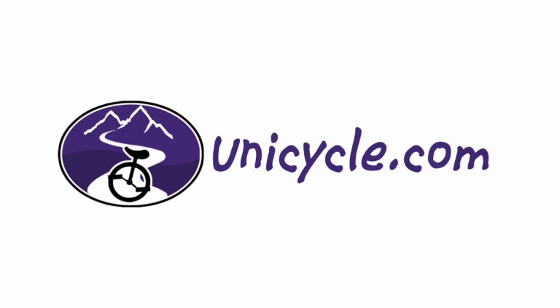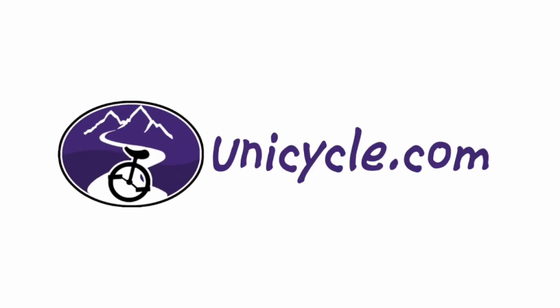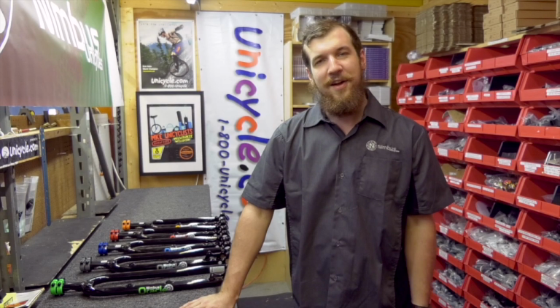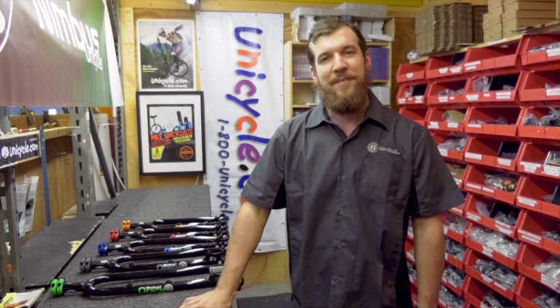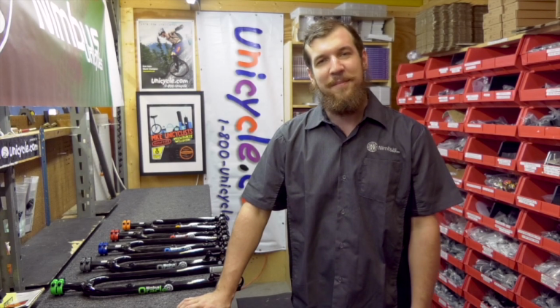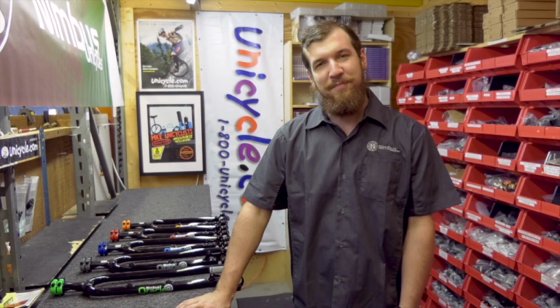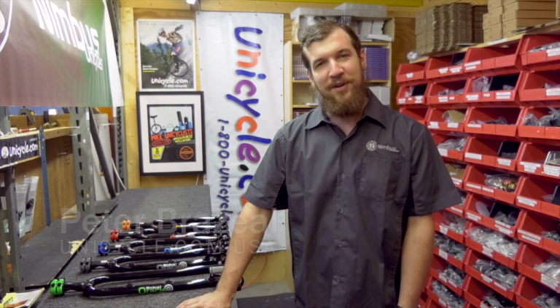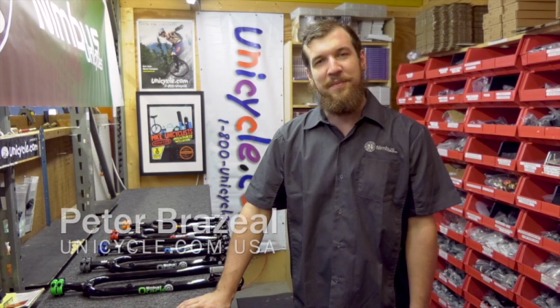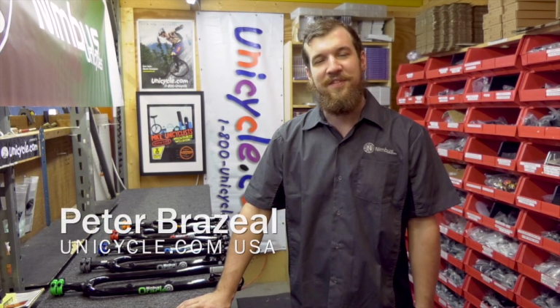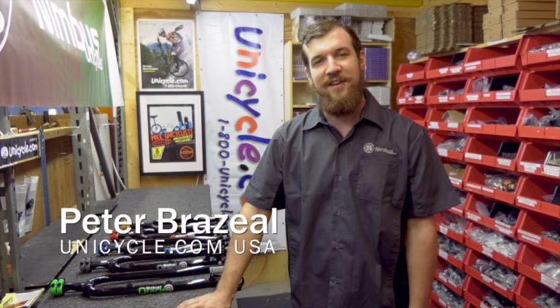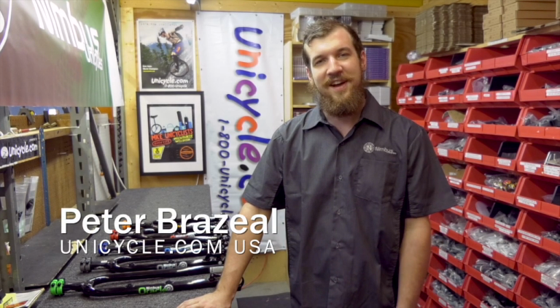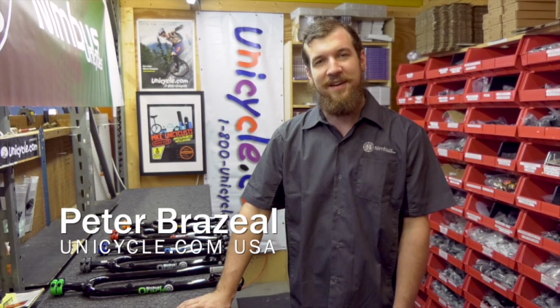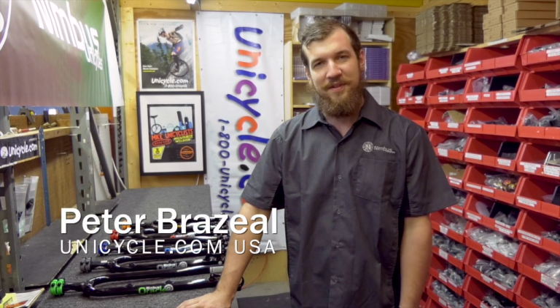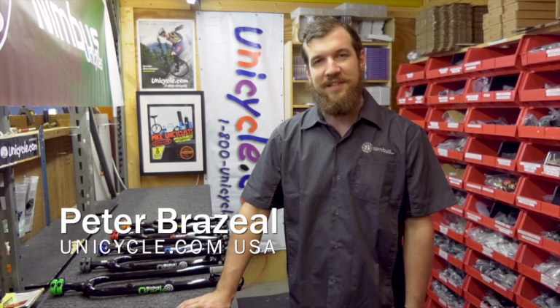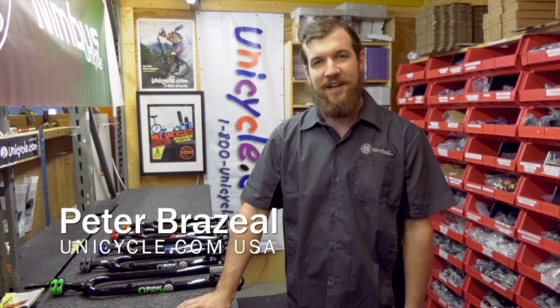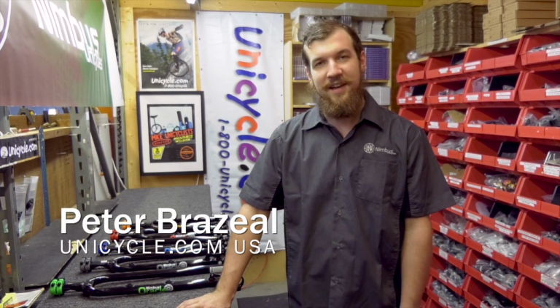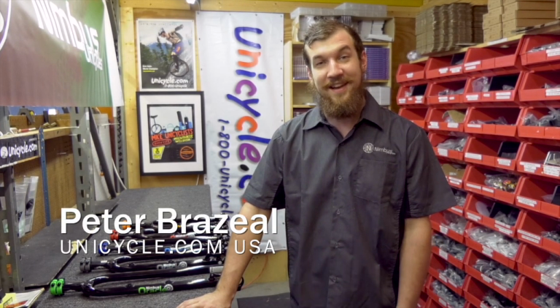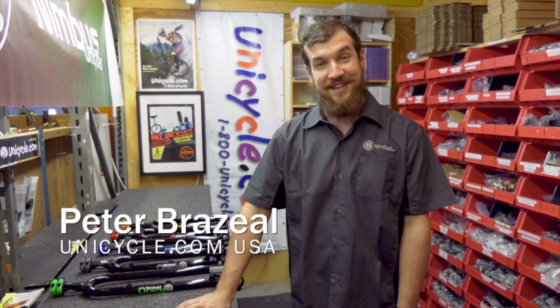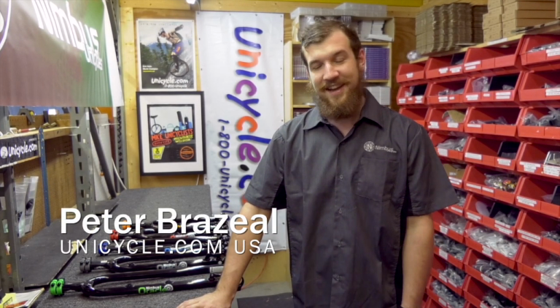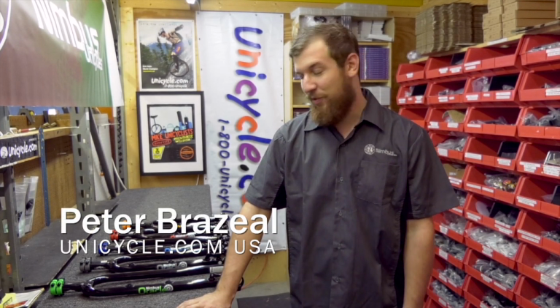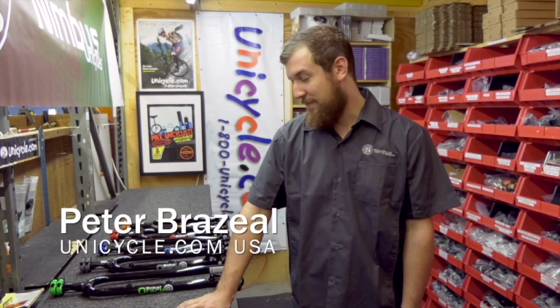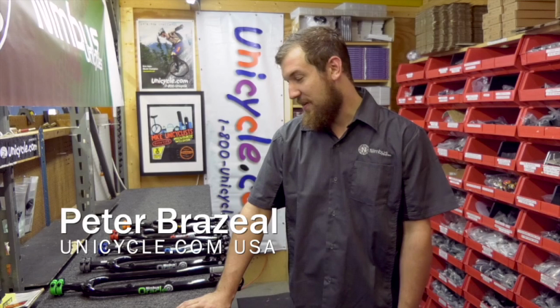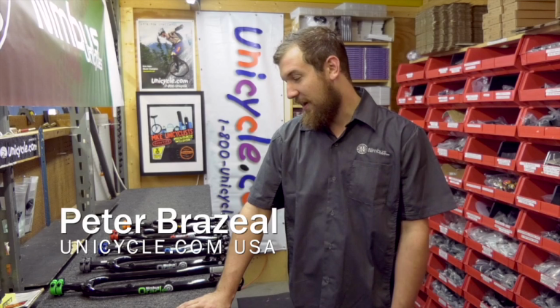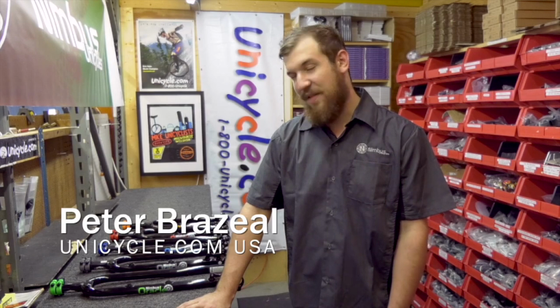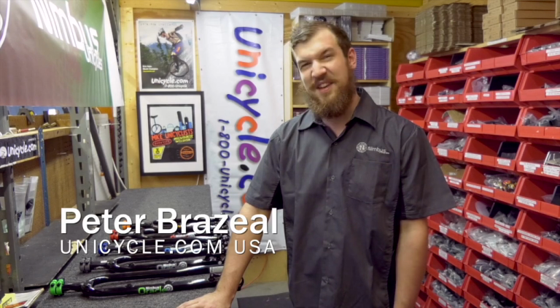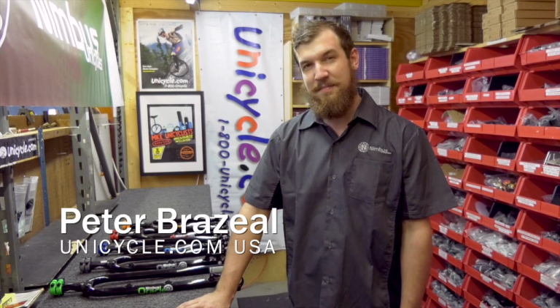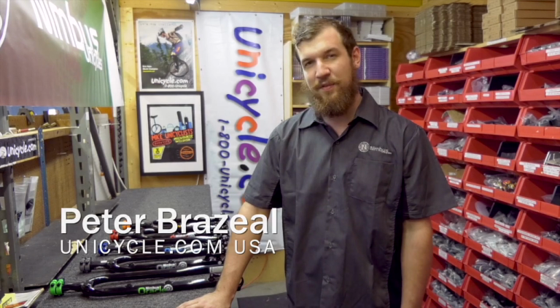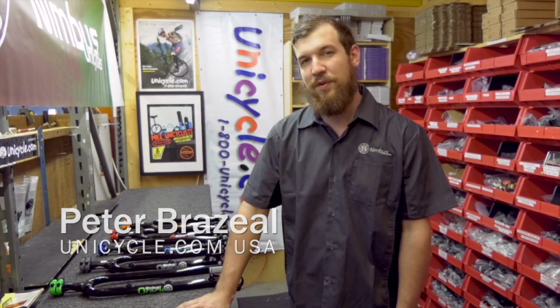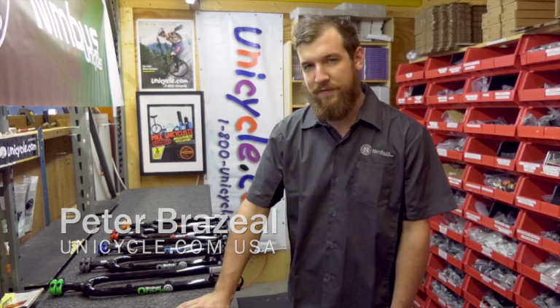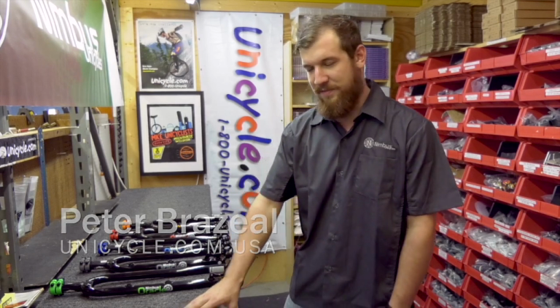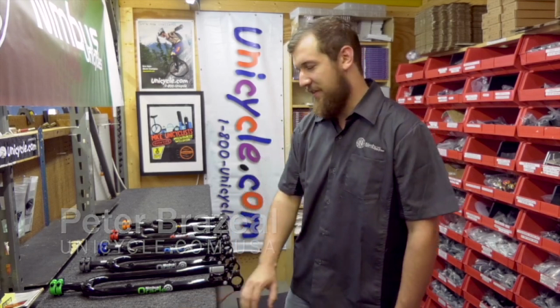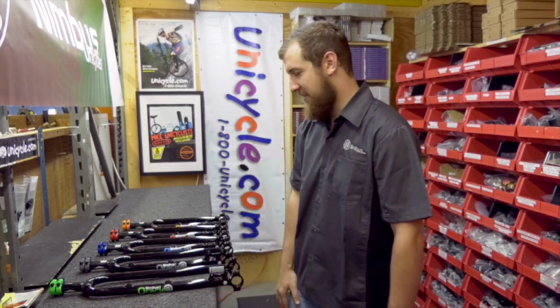Hello, my name is Peter from Unicycle.com USA and today we're going to be talking about the Nimbus Oracle Frame Series.